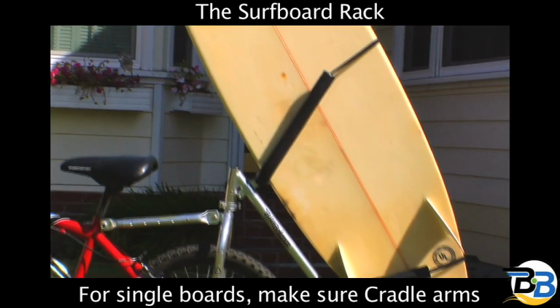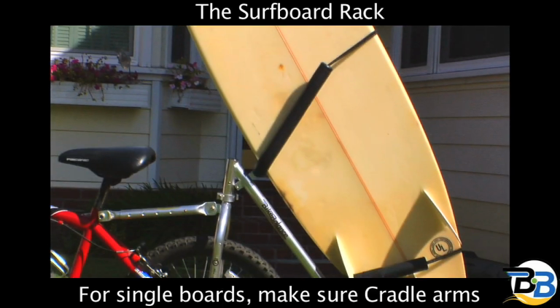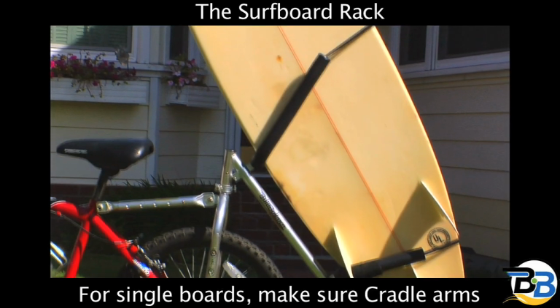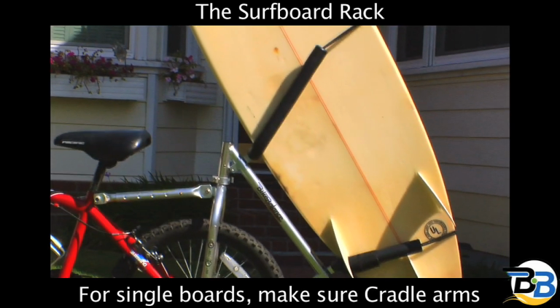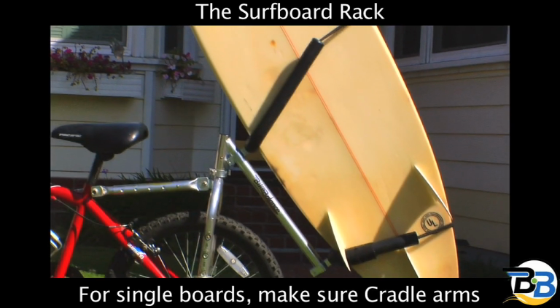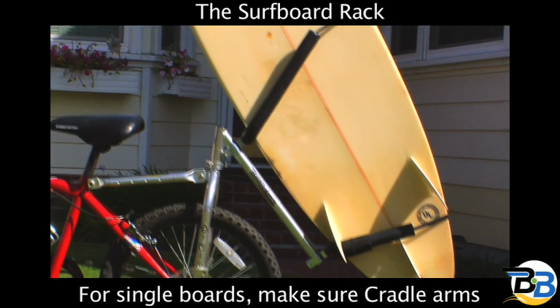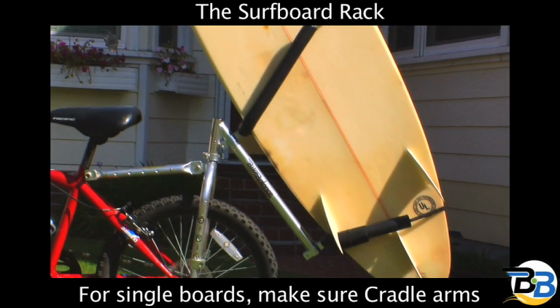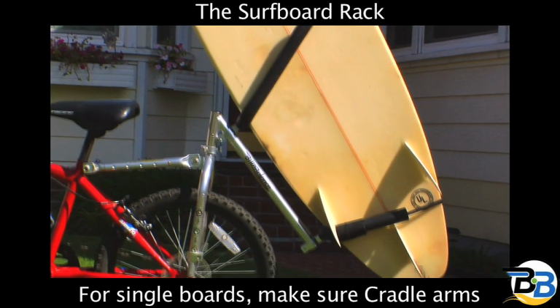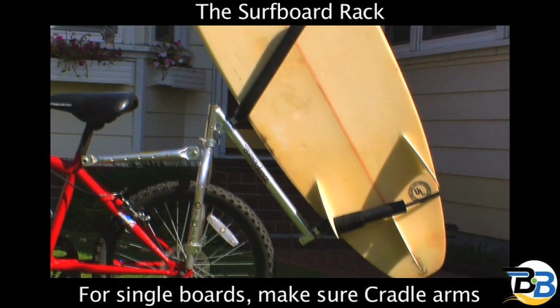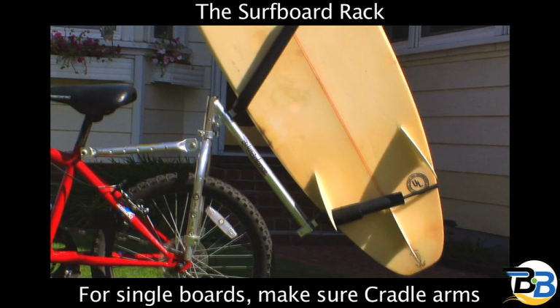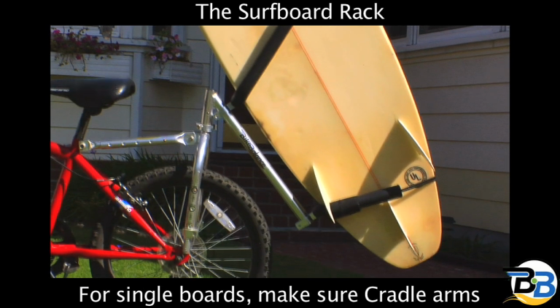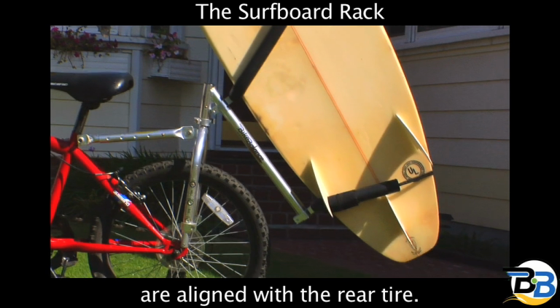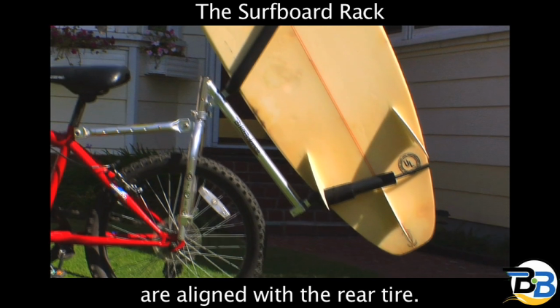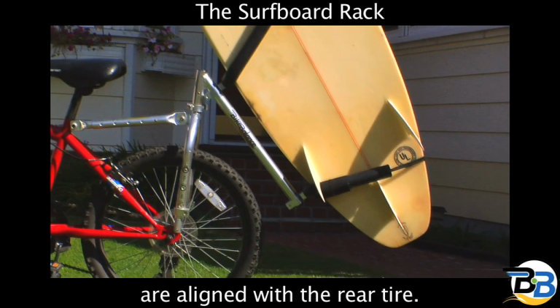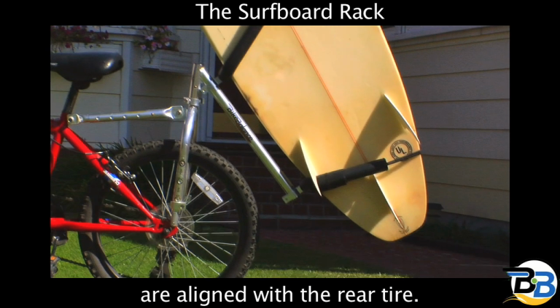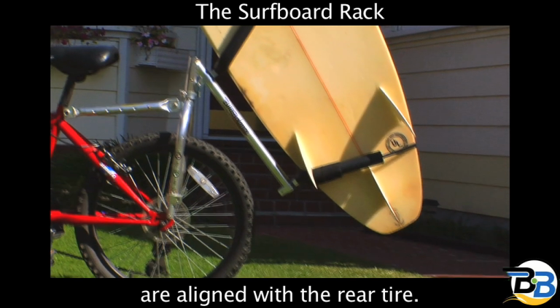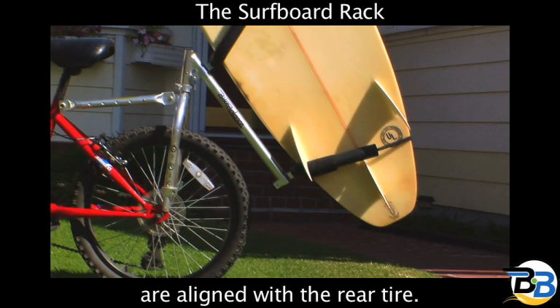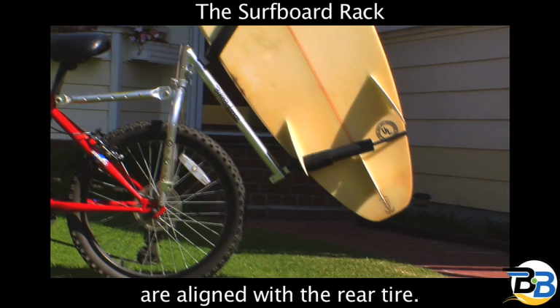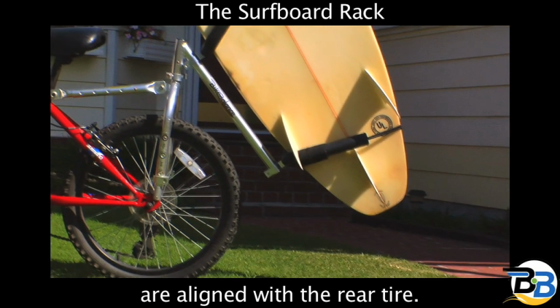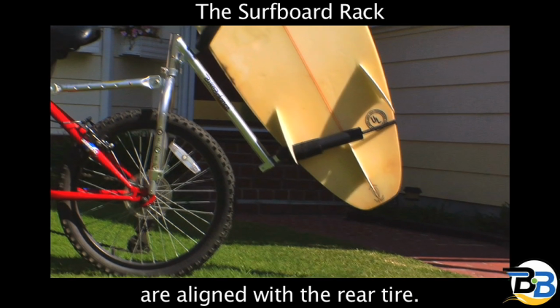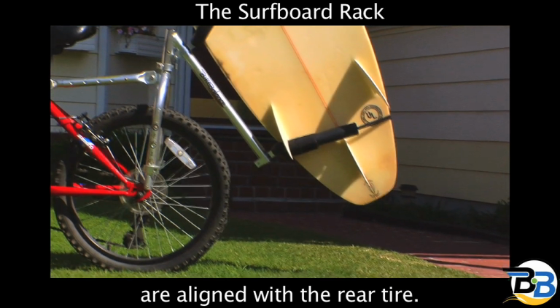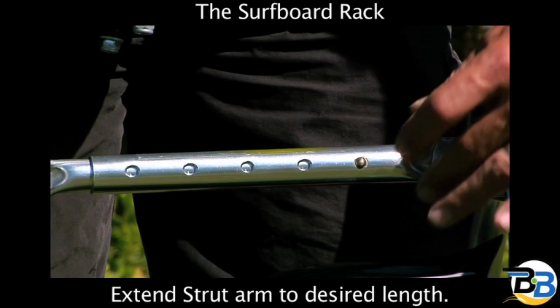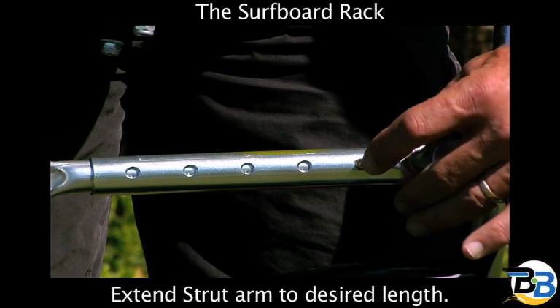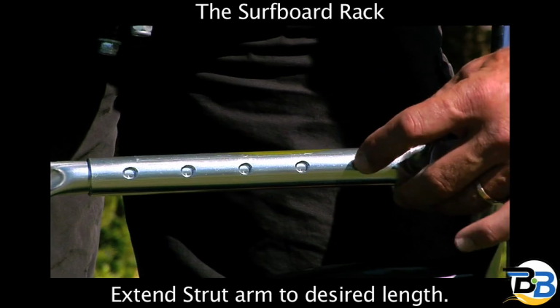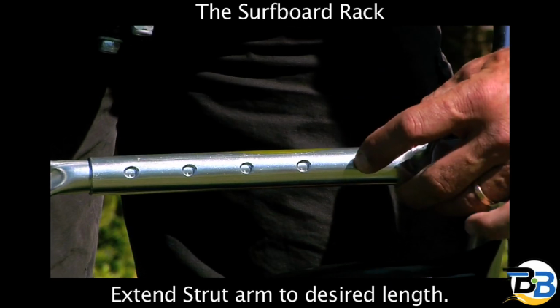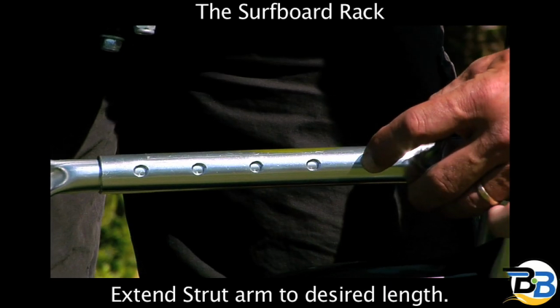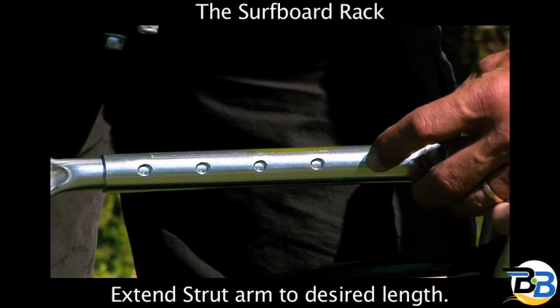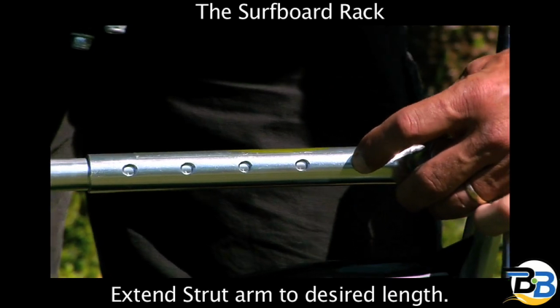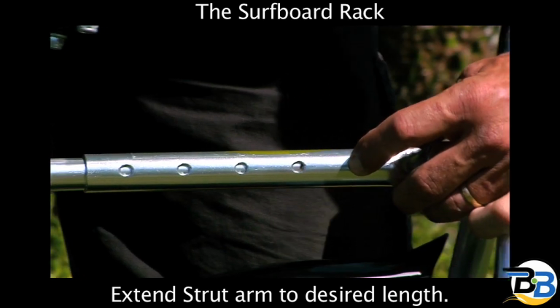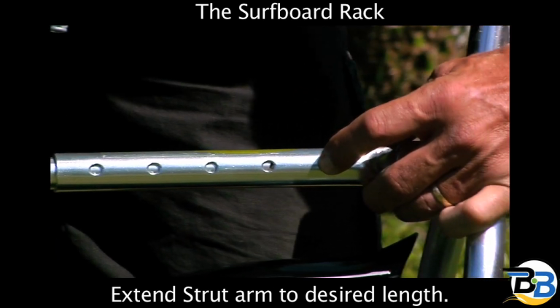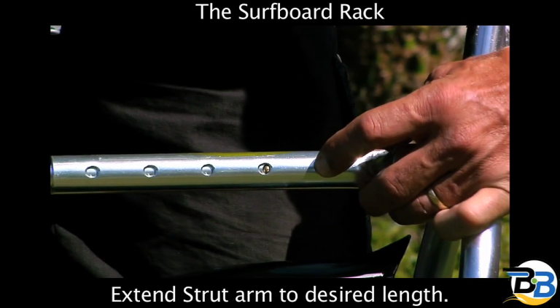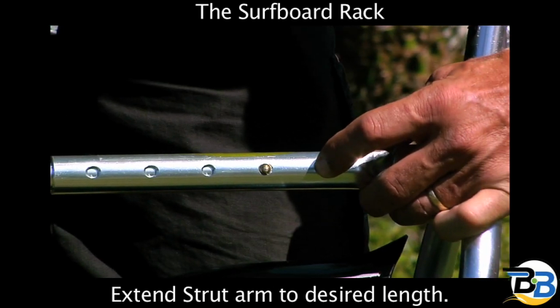For single boards, make sure the cradle arms are aligned with the rear tire and extend the strut arm to the desired length.